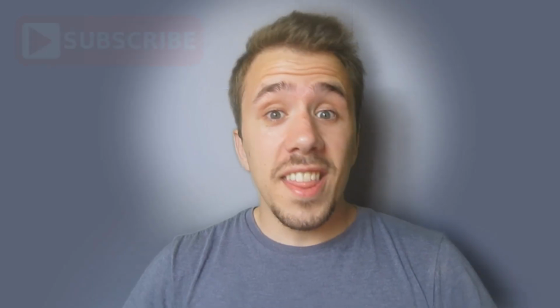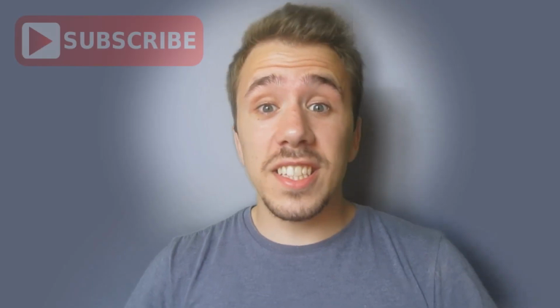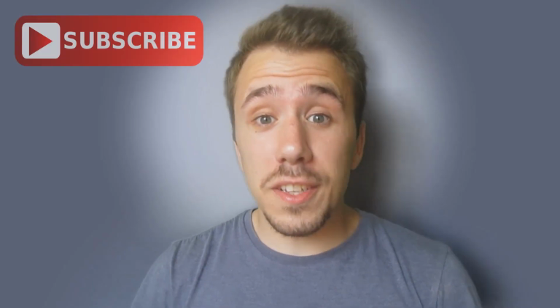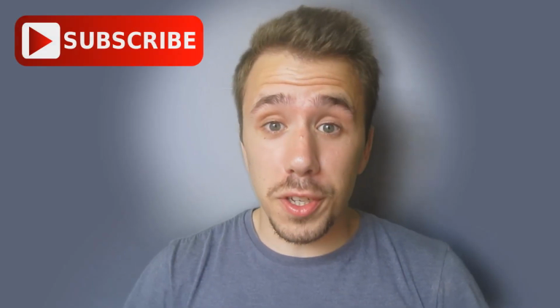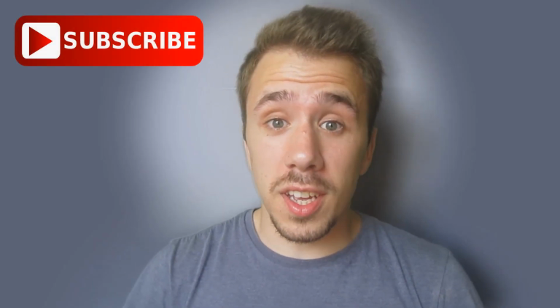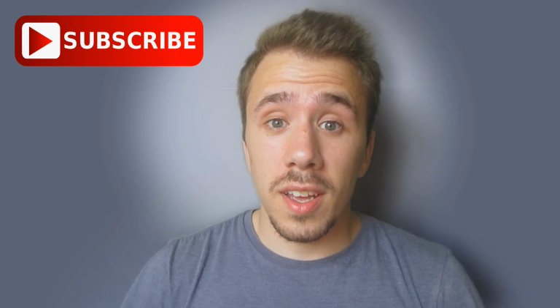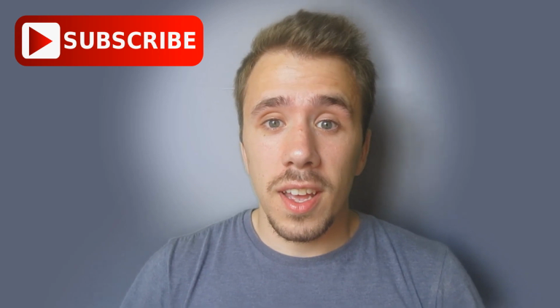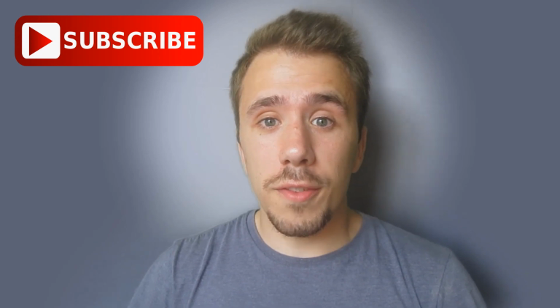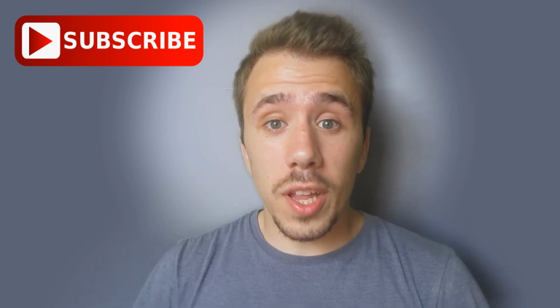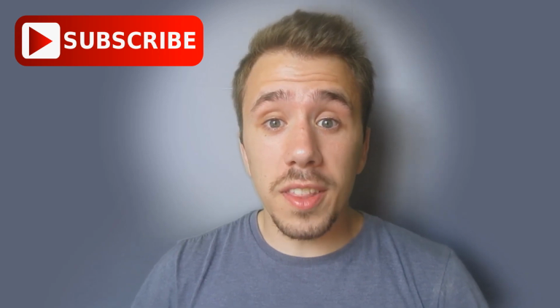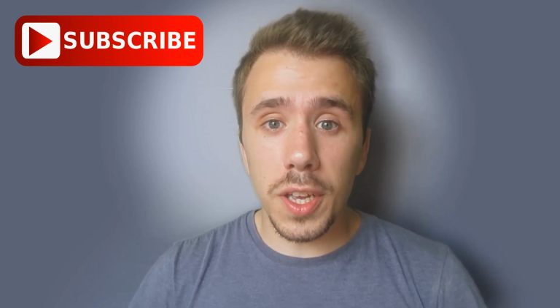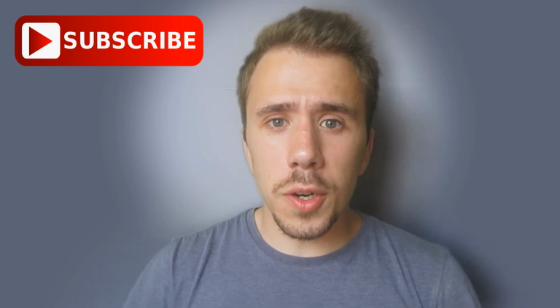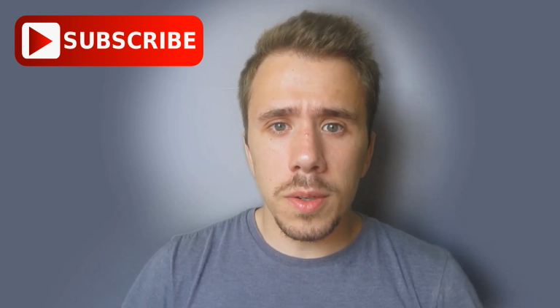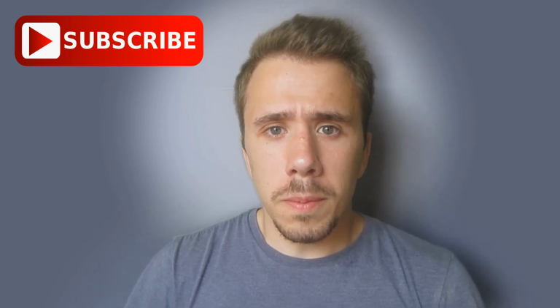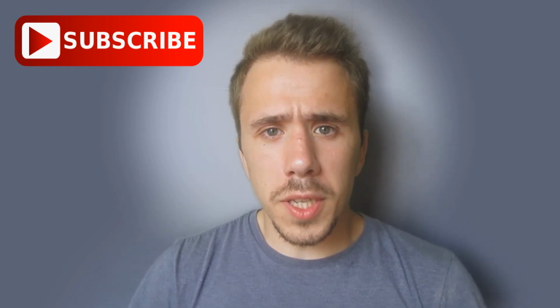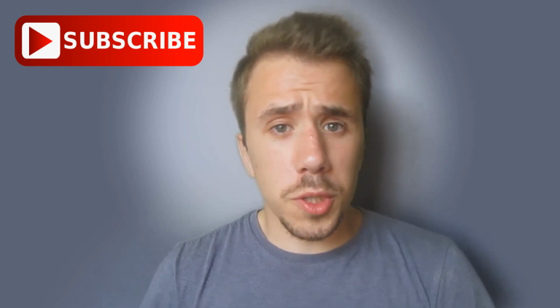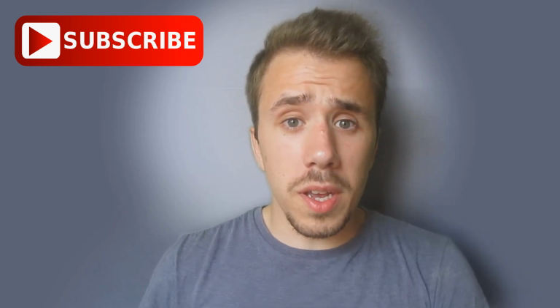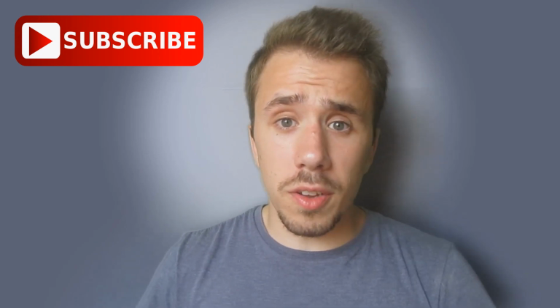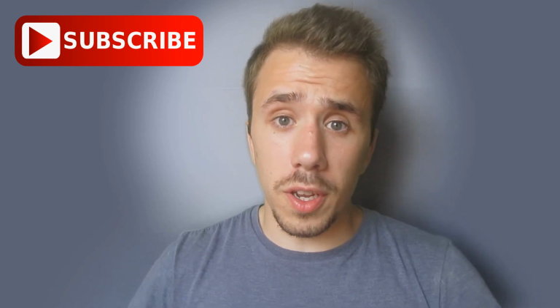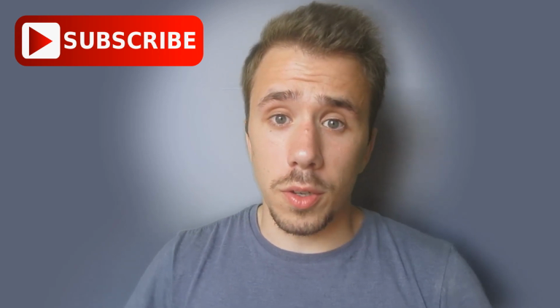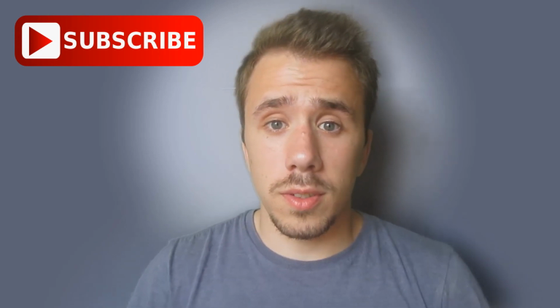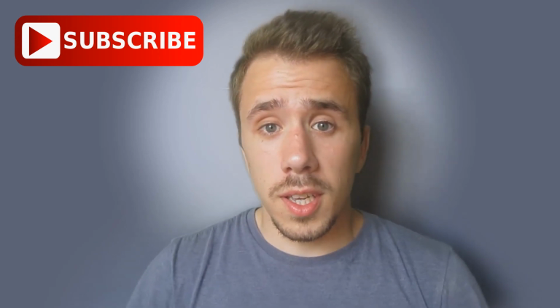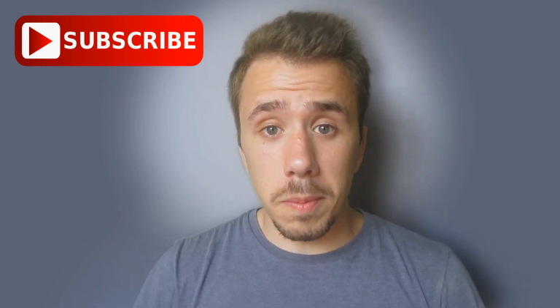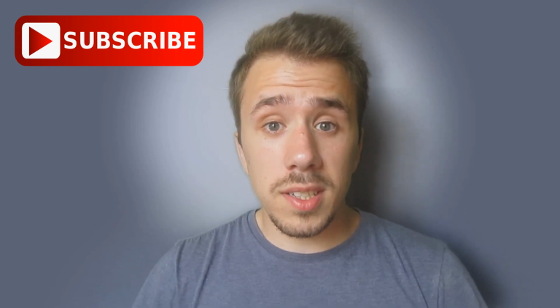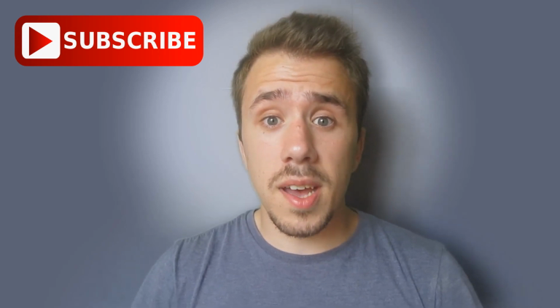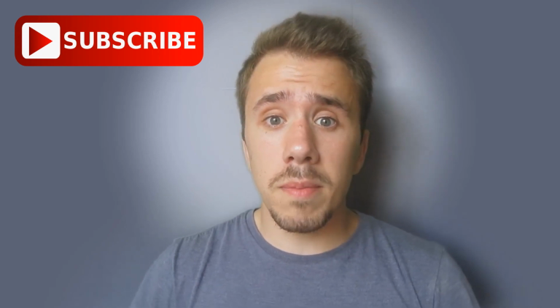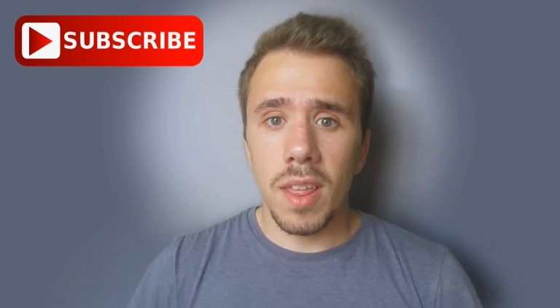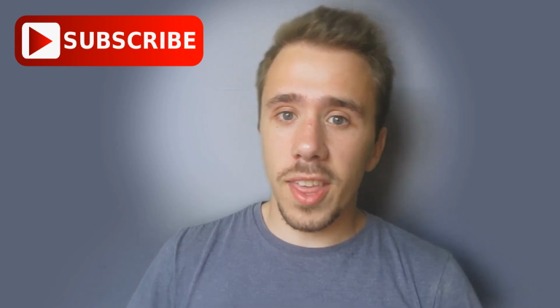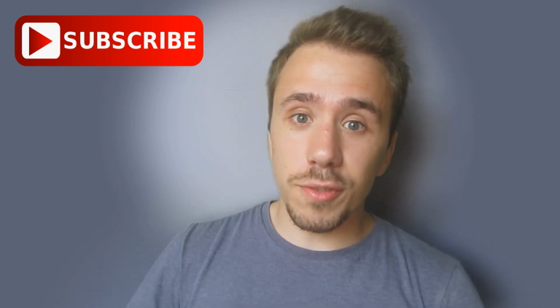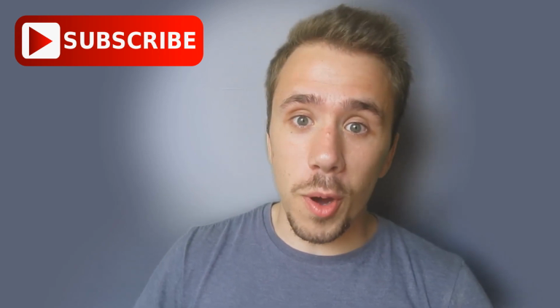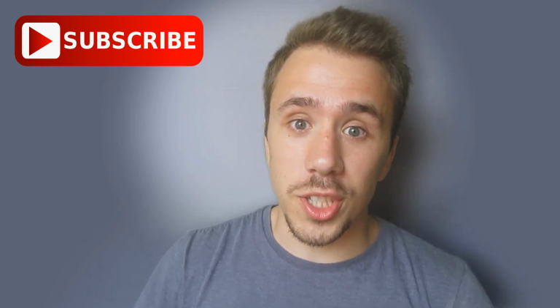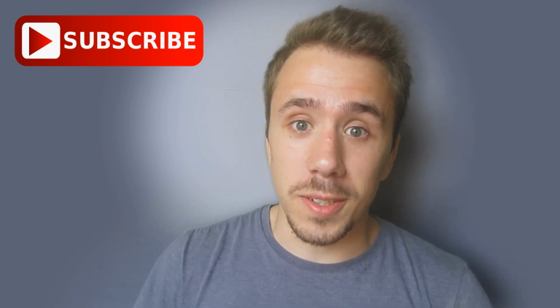This is it for today. If you liked the video, please watch my other videos. Thanks for watching.